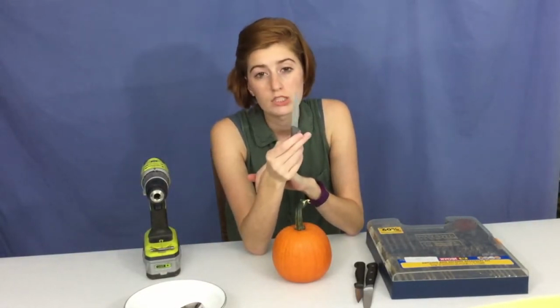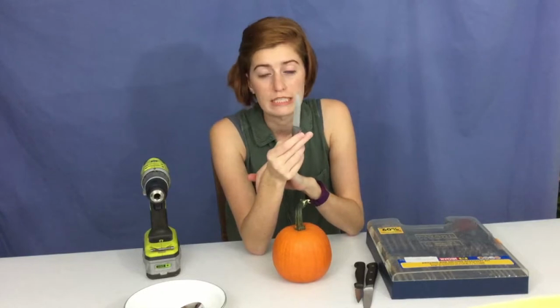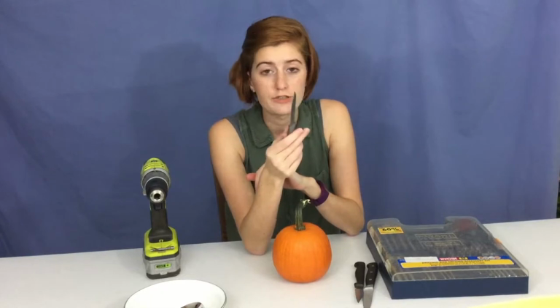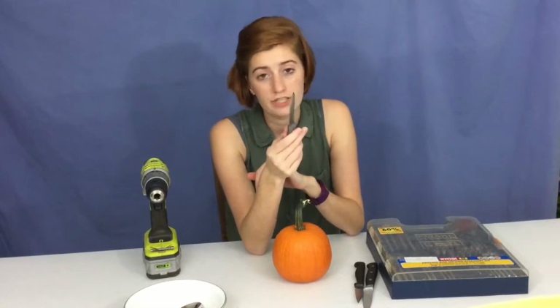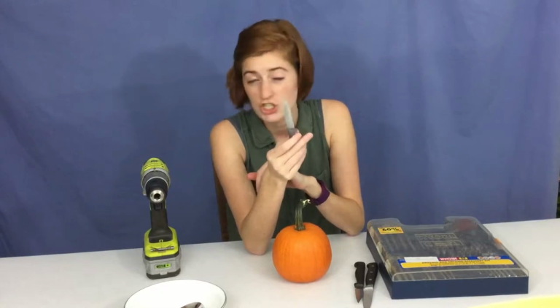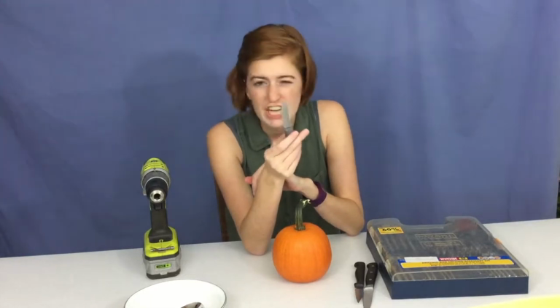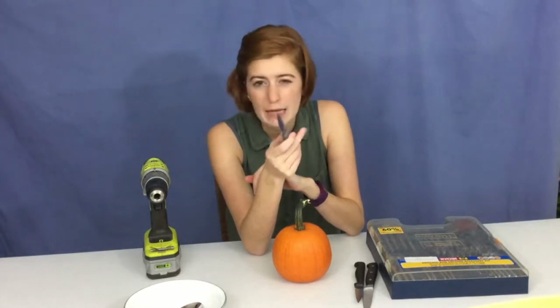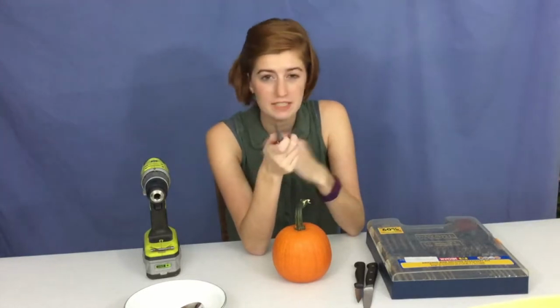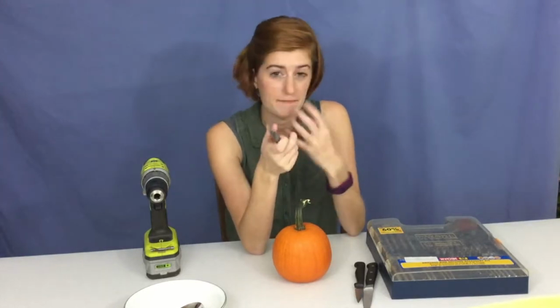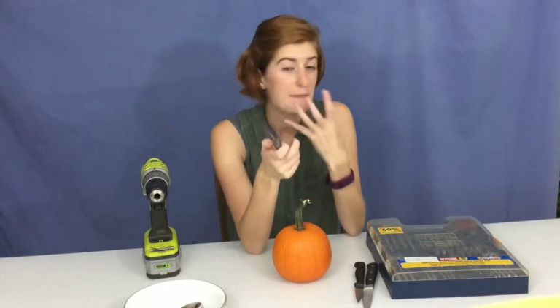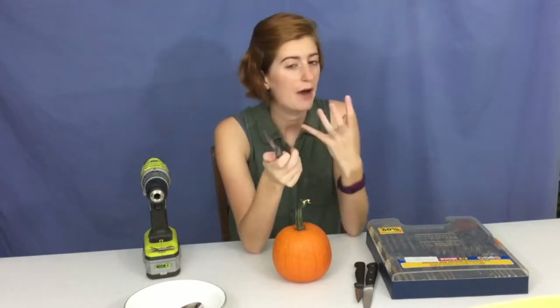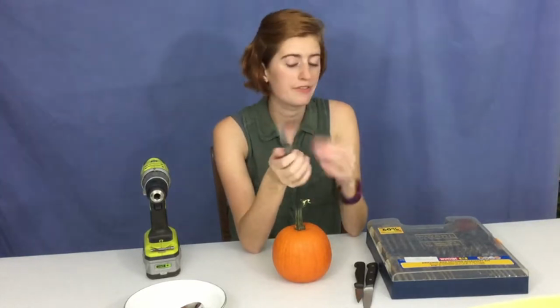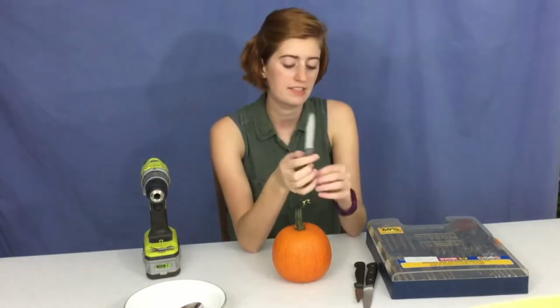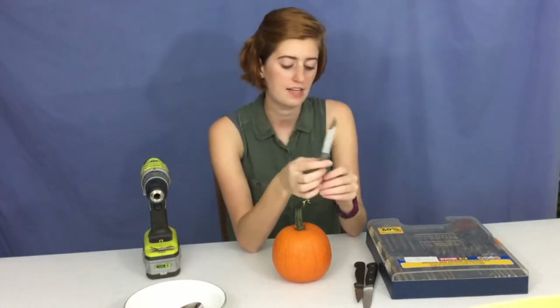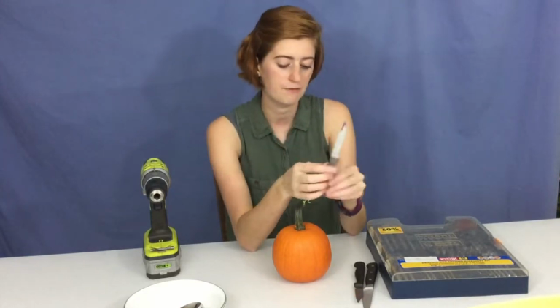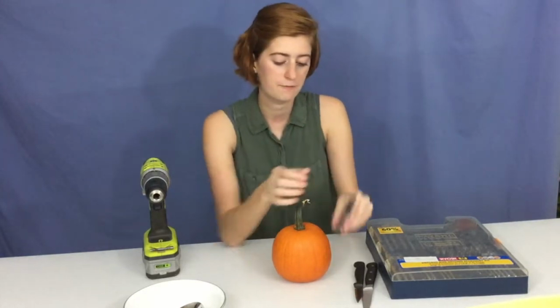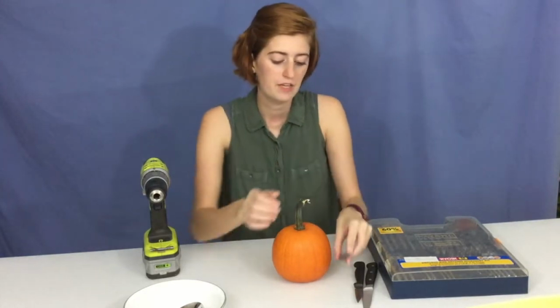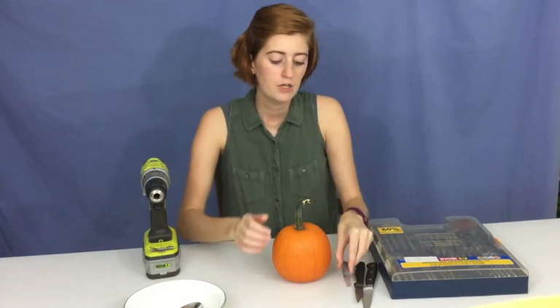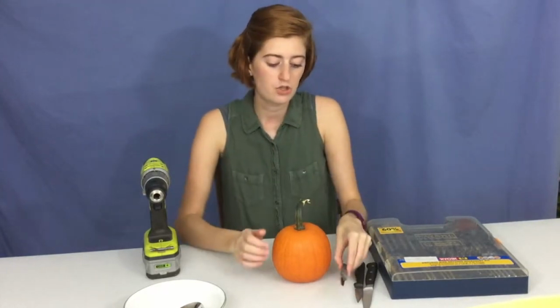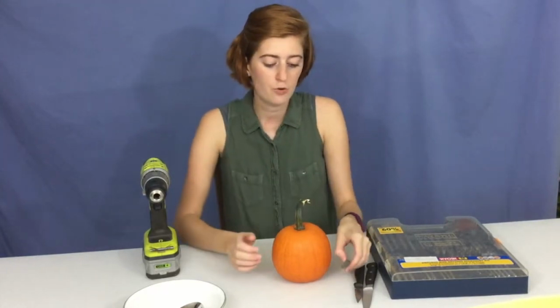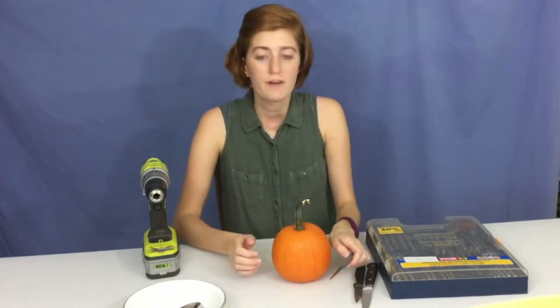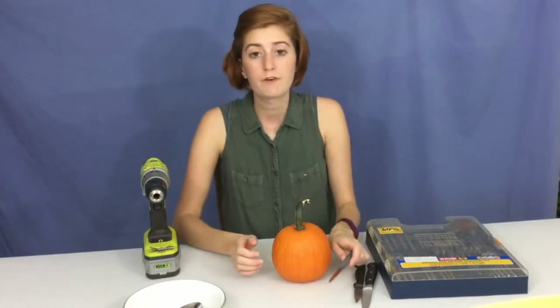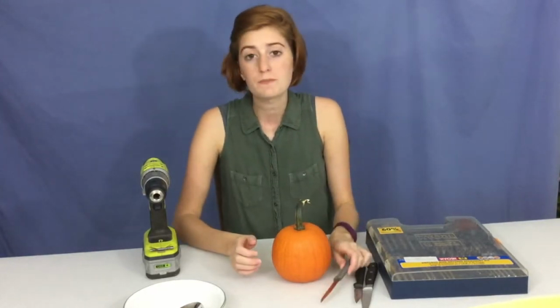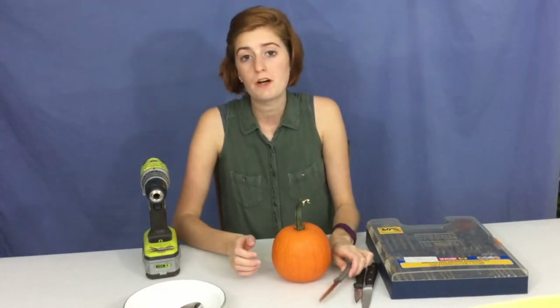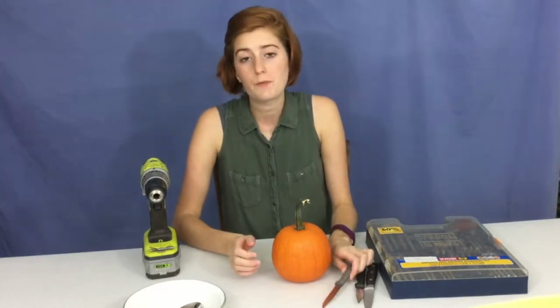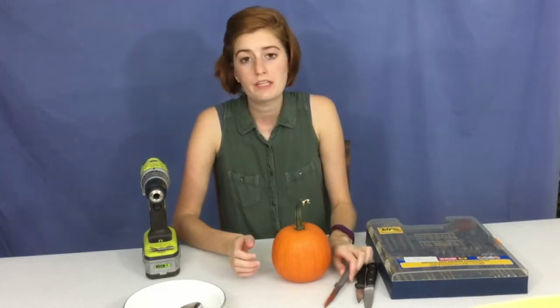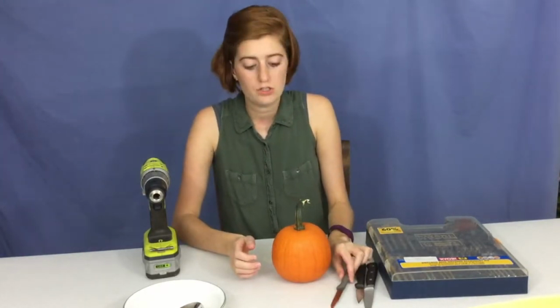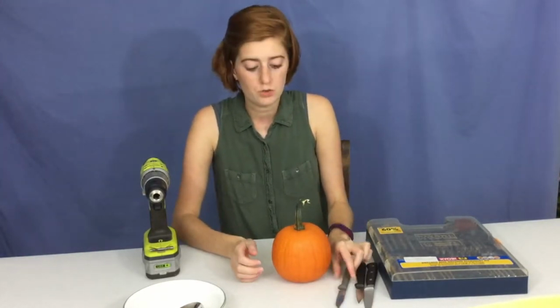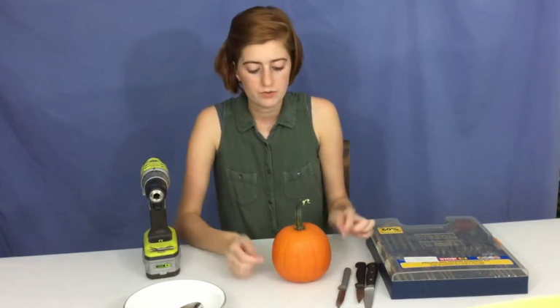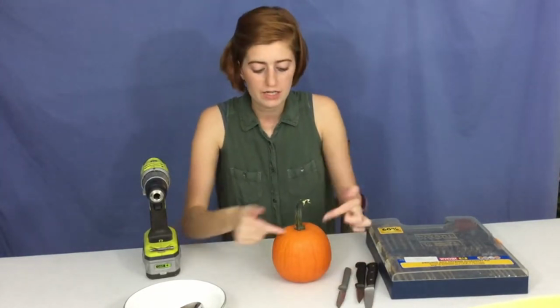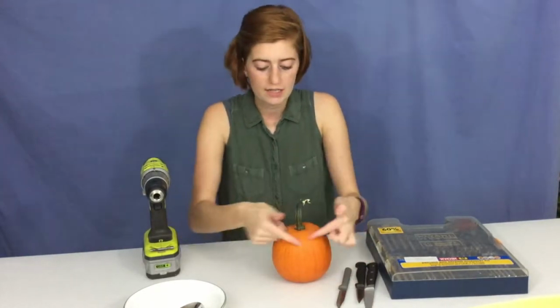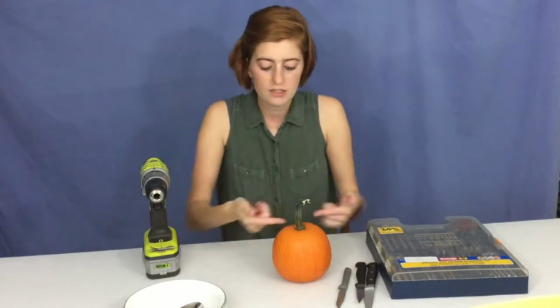So today what we're going to do is cut the top out of our pumpkin and clean it out like normal, but then we are going to use a drill and different sized drill bits to make some really cool patterns. It's a lot easier to end up with clean holes and different shapes than it is to try to take a knife and cut out triangles, intricate shapes, mouths, and stuff.